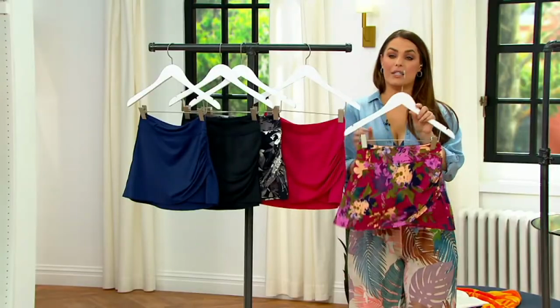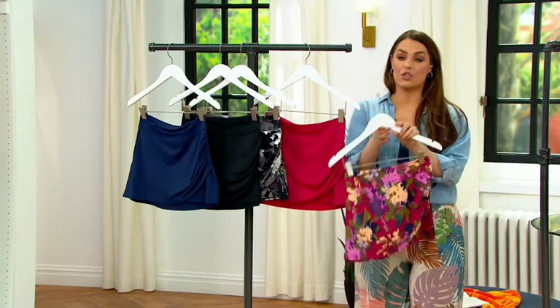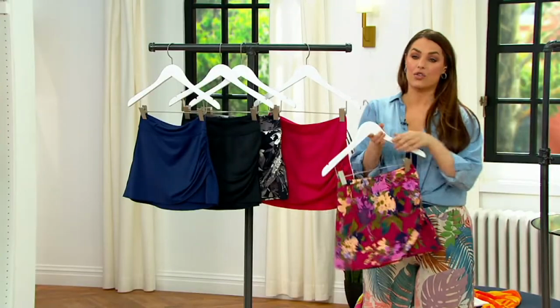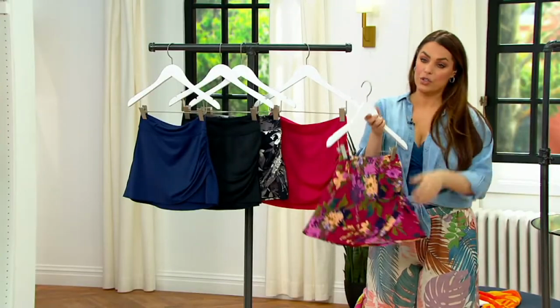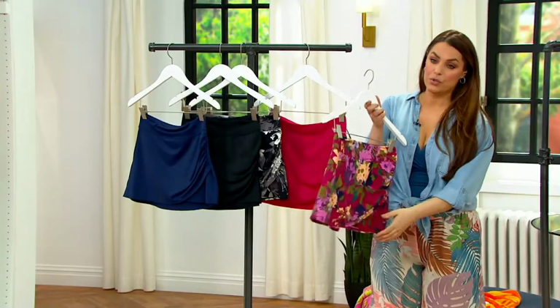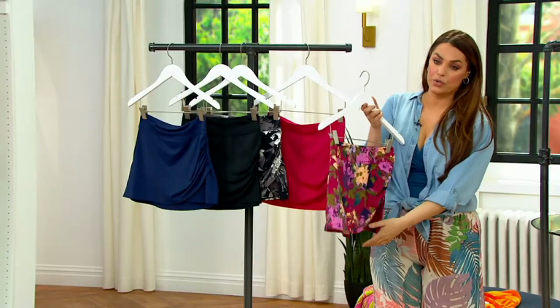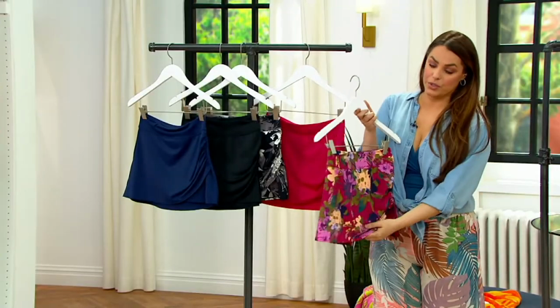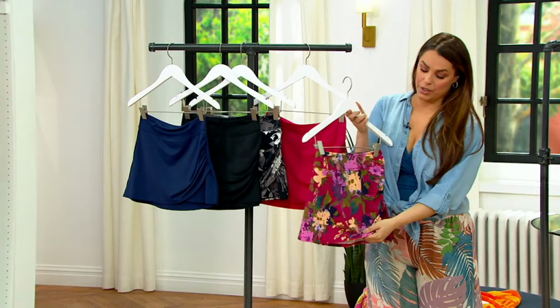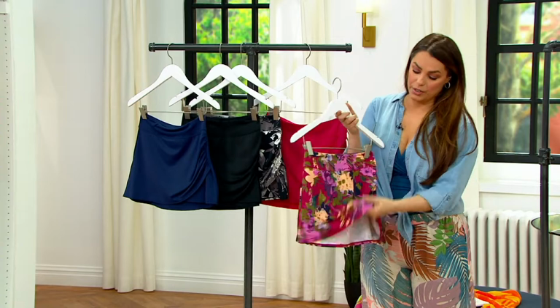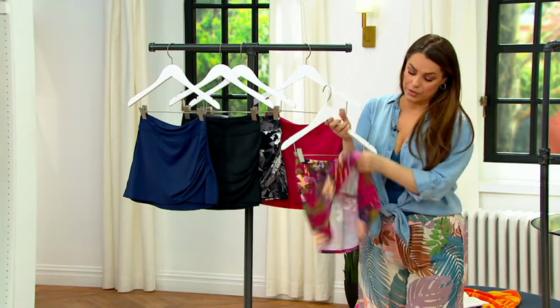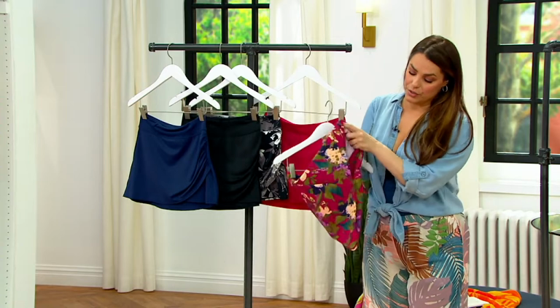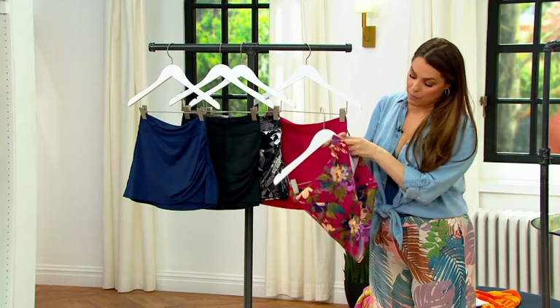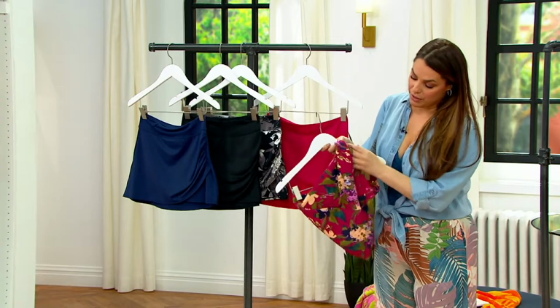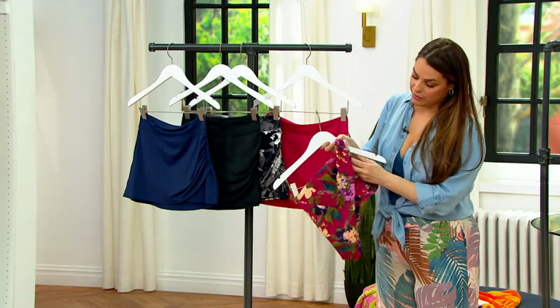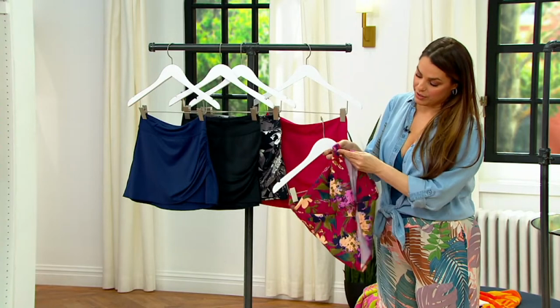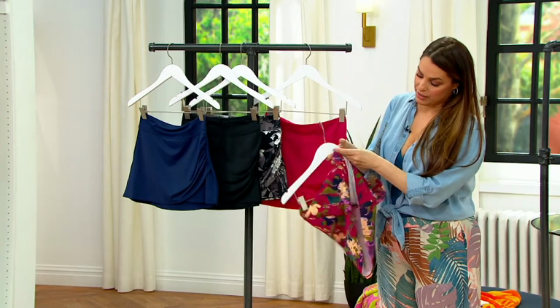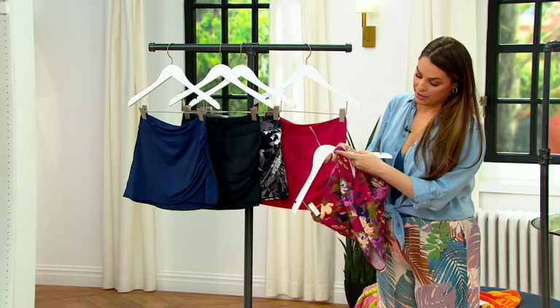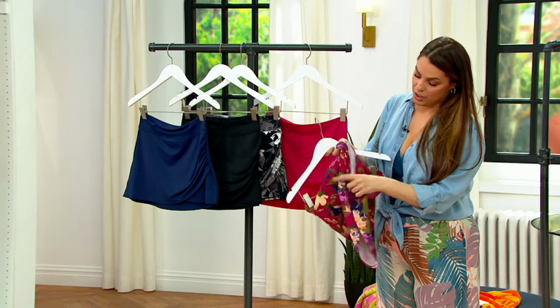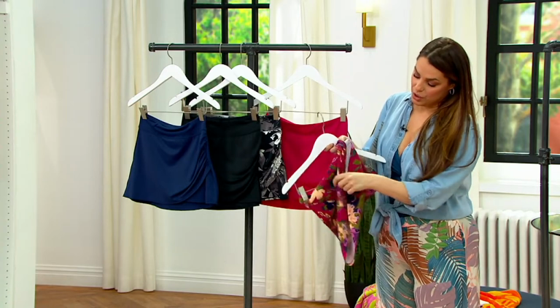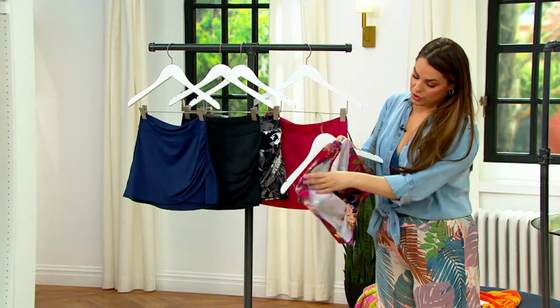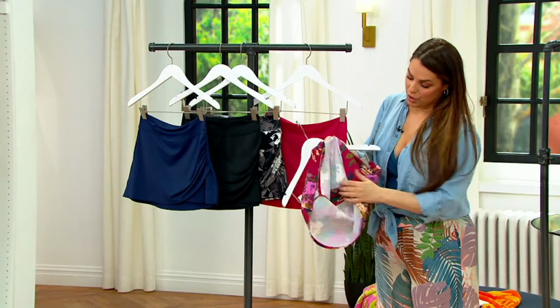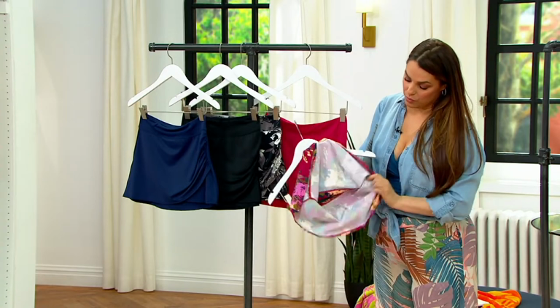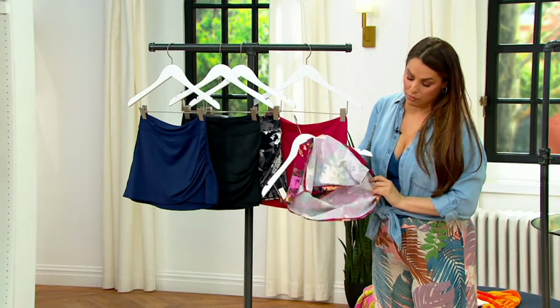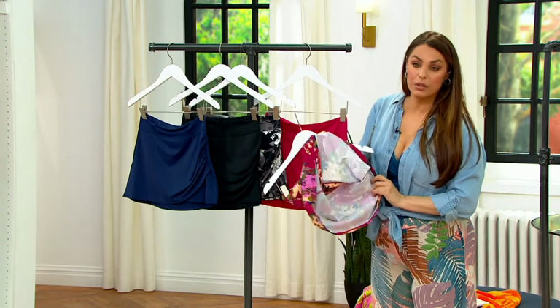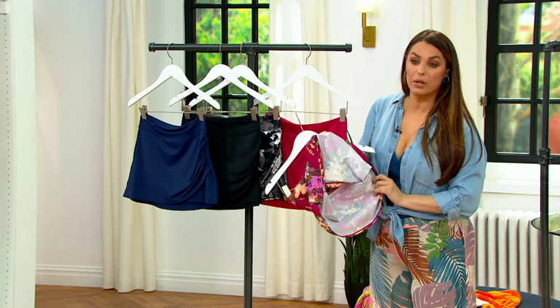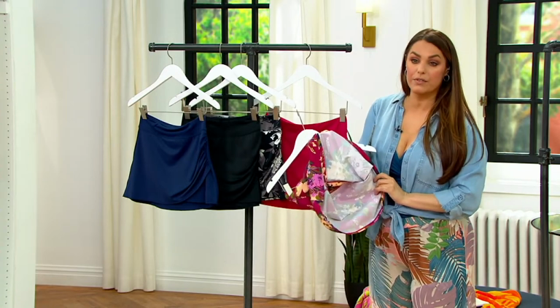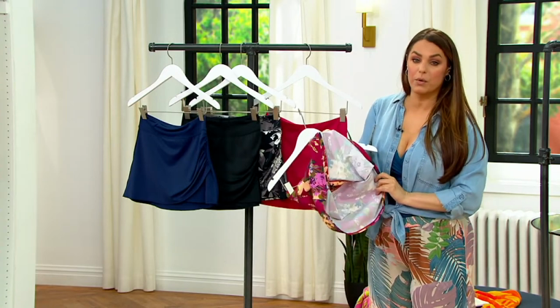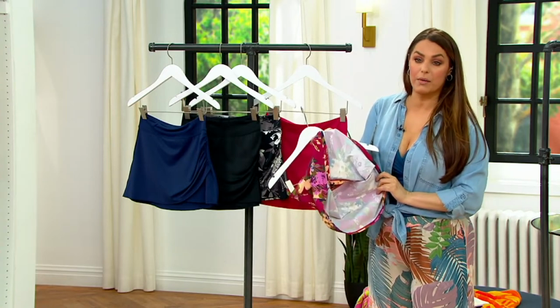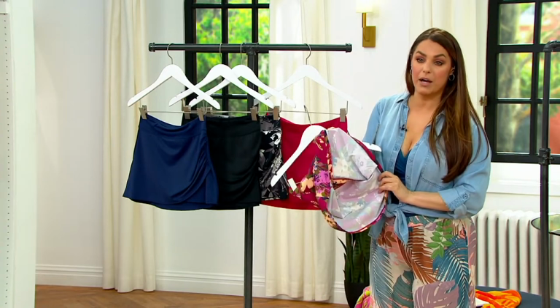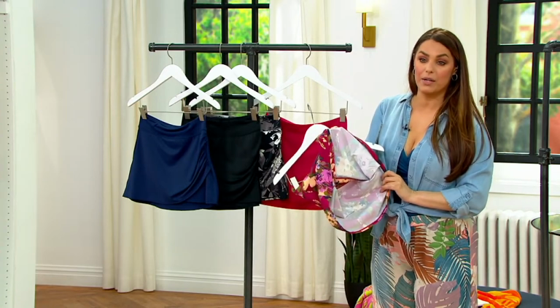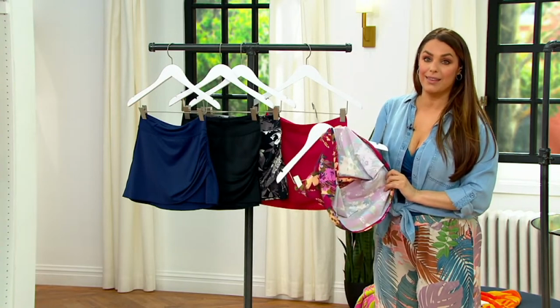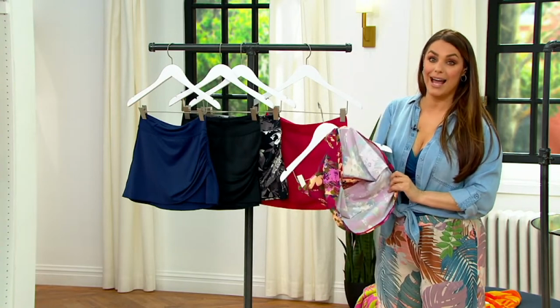This is a true, true skirt. There's no brief underneath, so you don't have to worry about that.